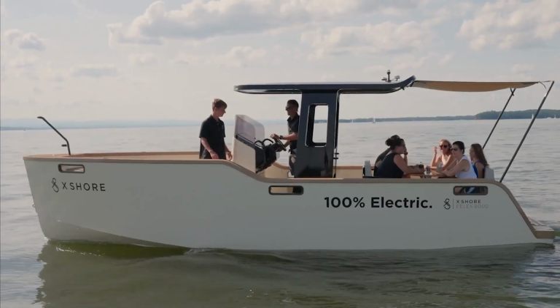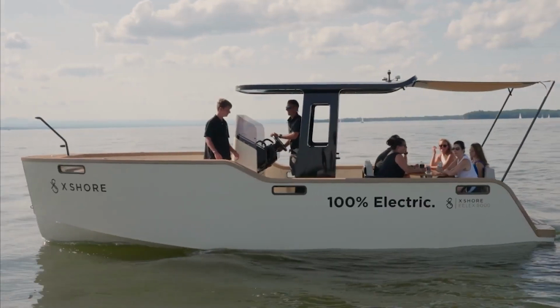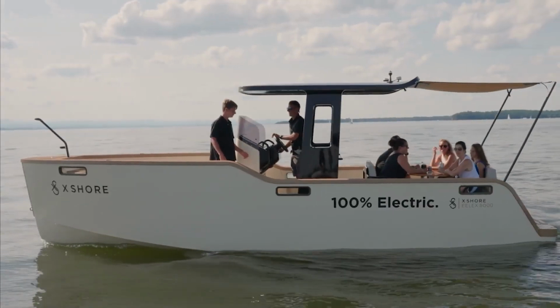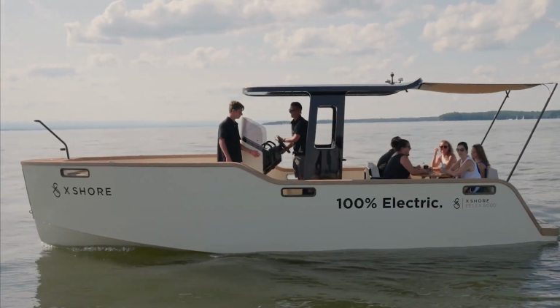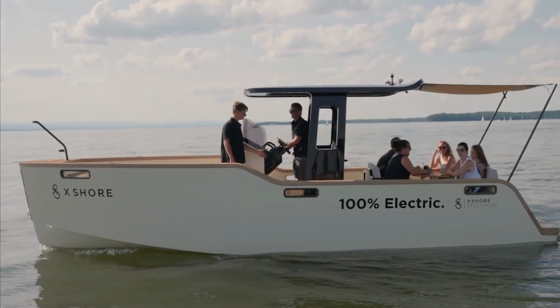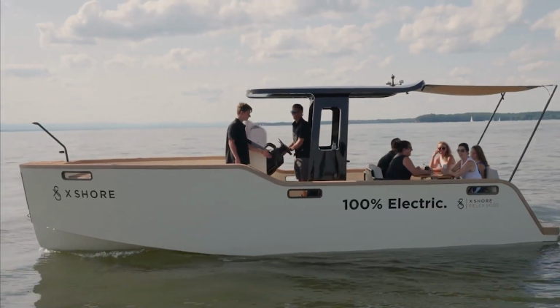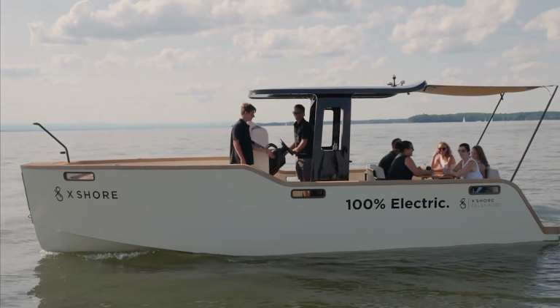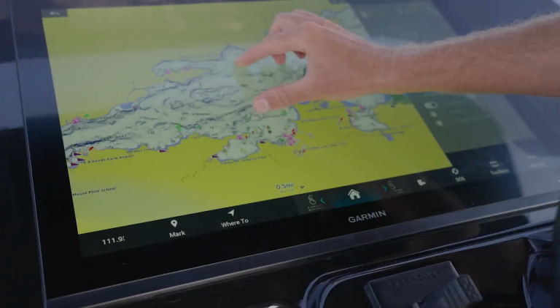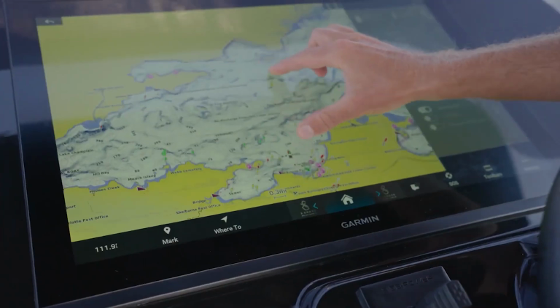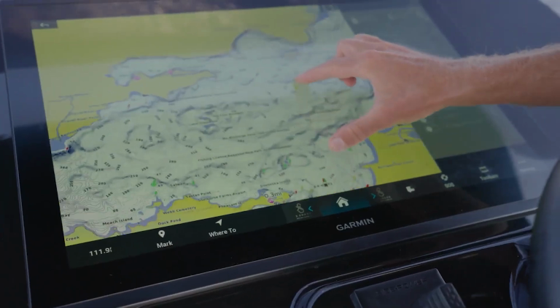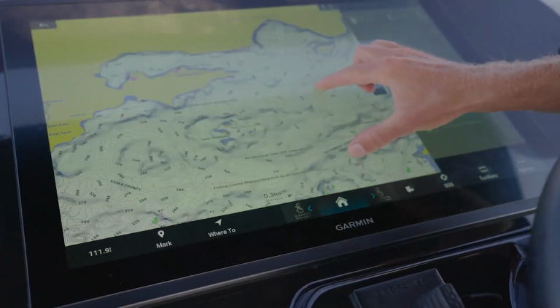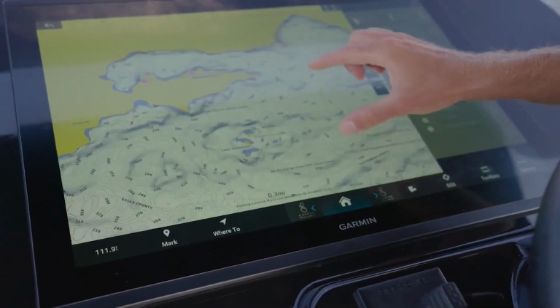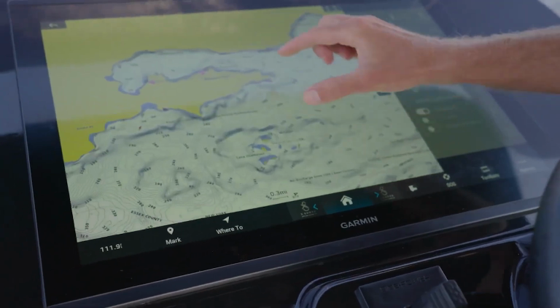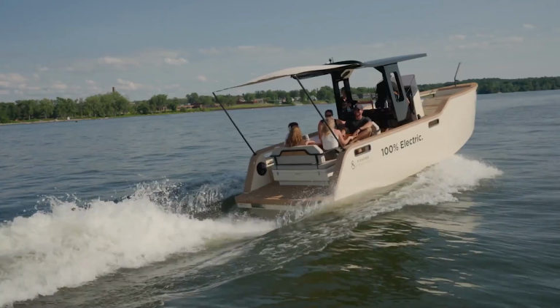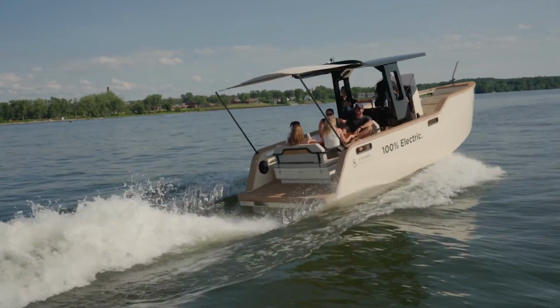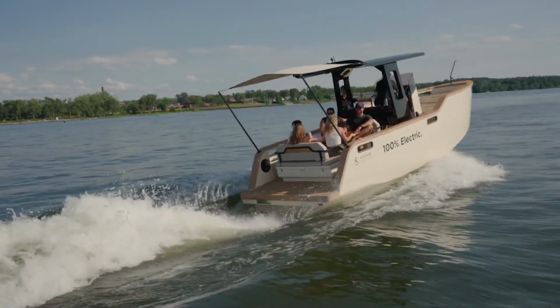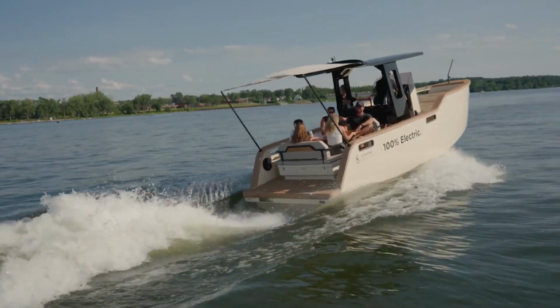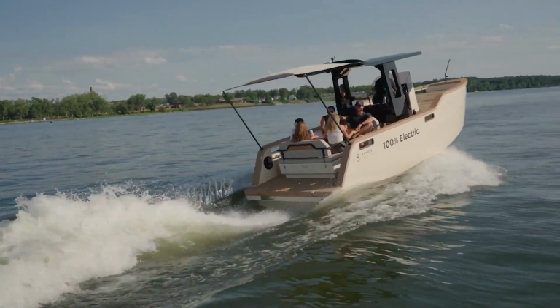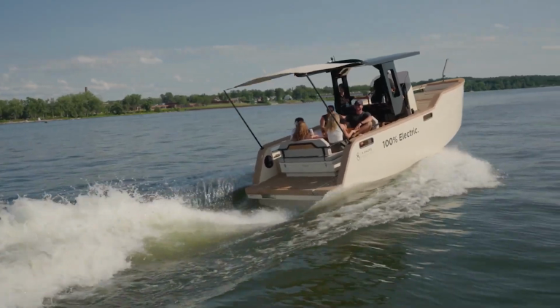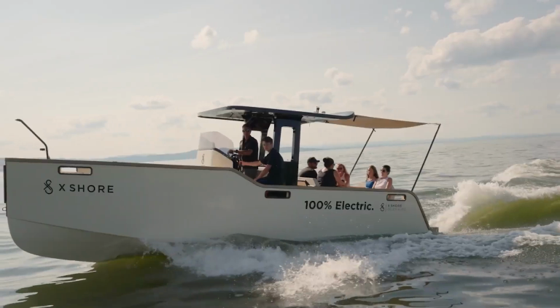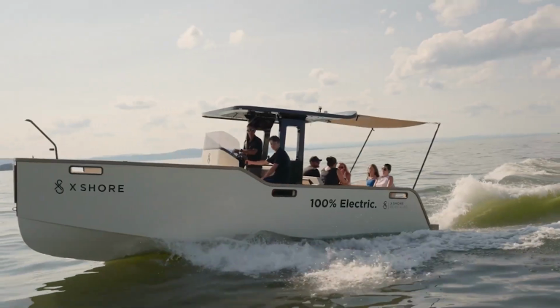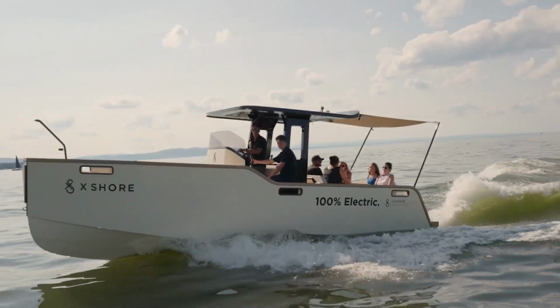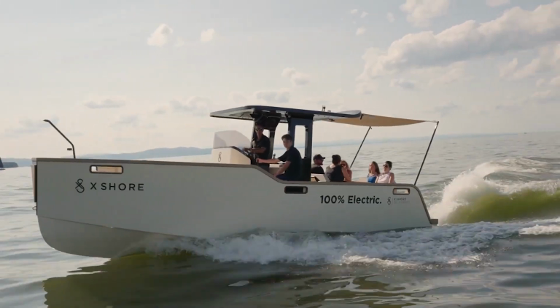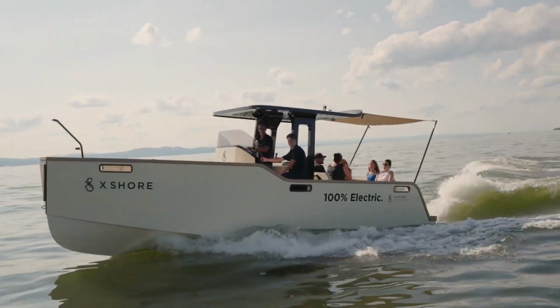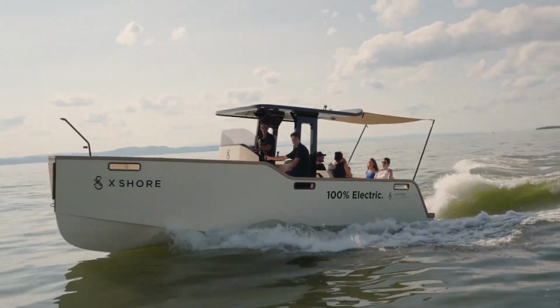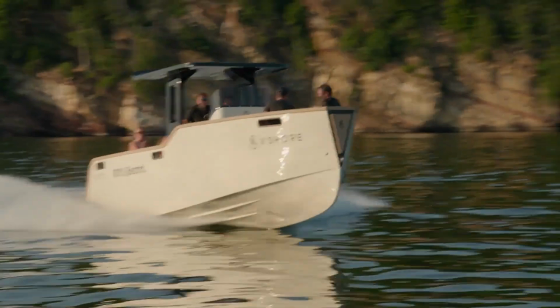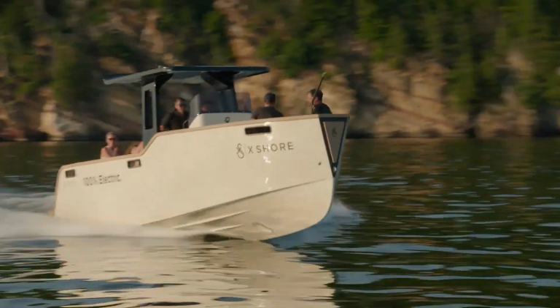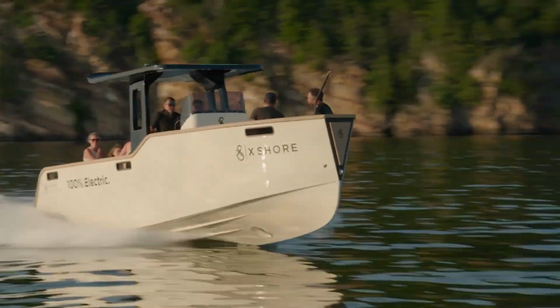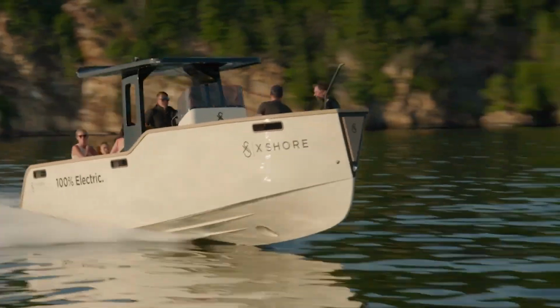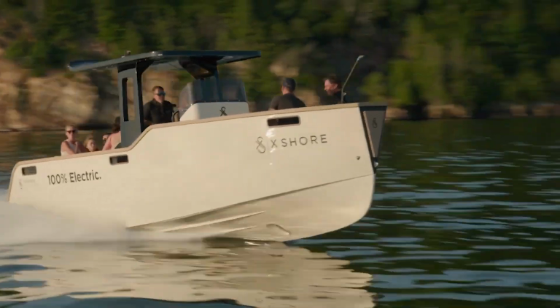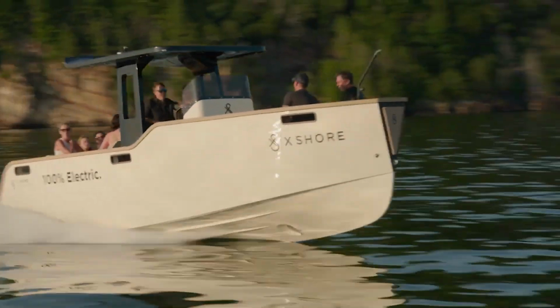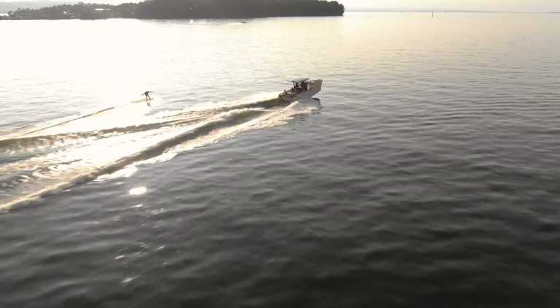Yeah, you heard that right — you can cruise around the waters longer than you can stand your in-laws on vacation.